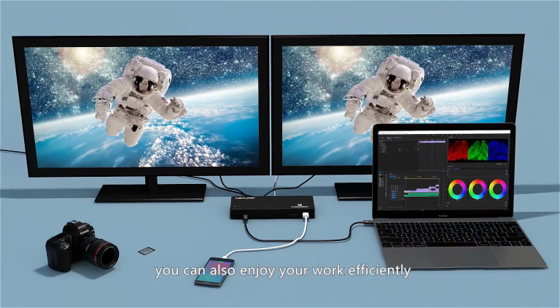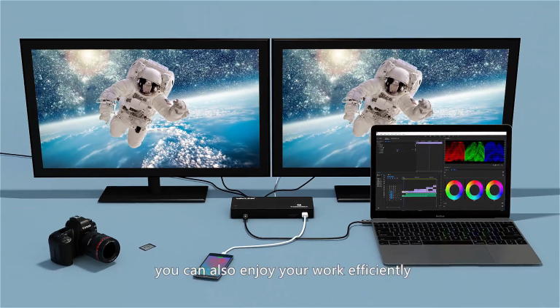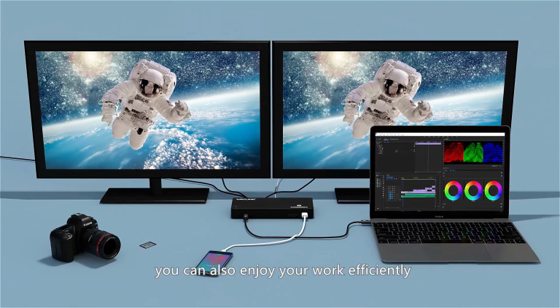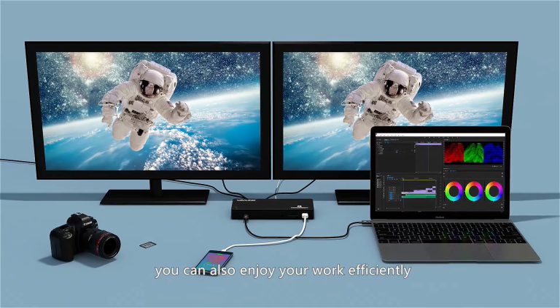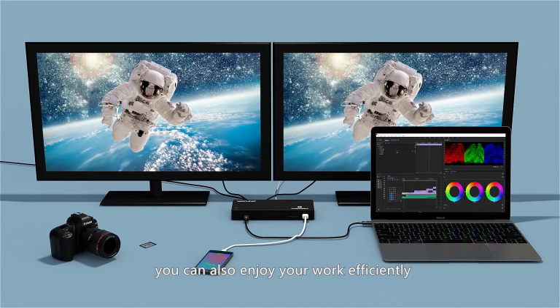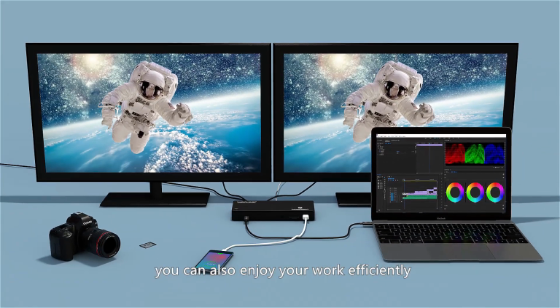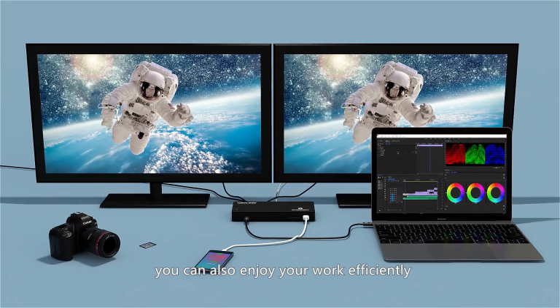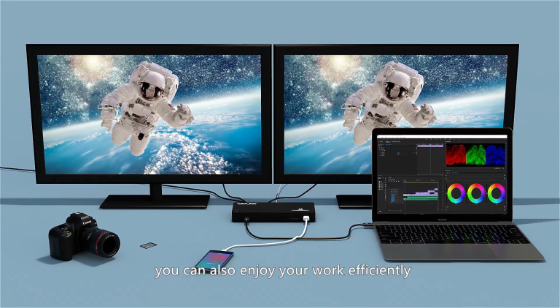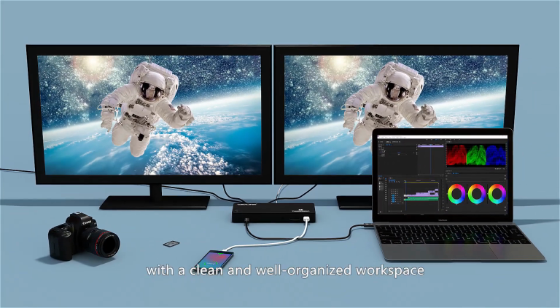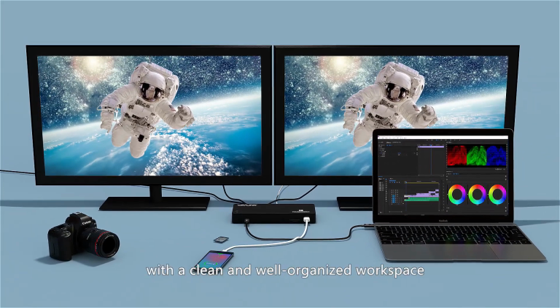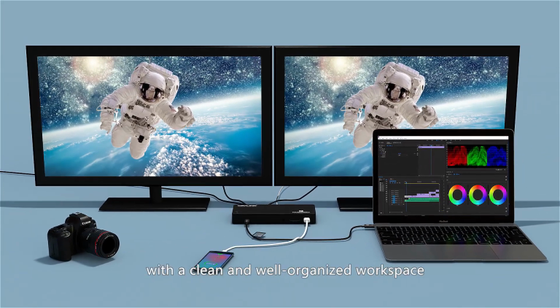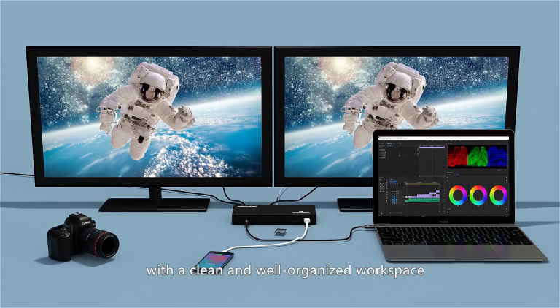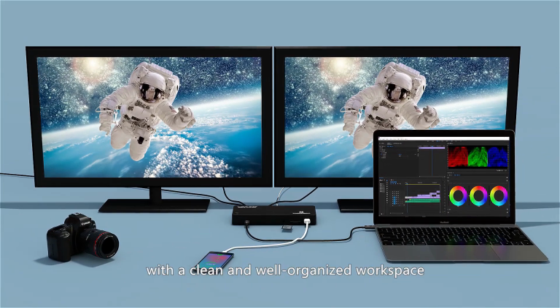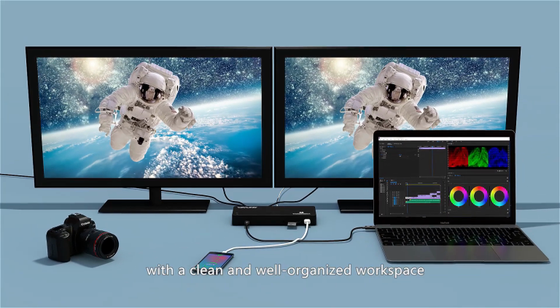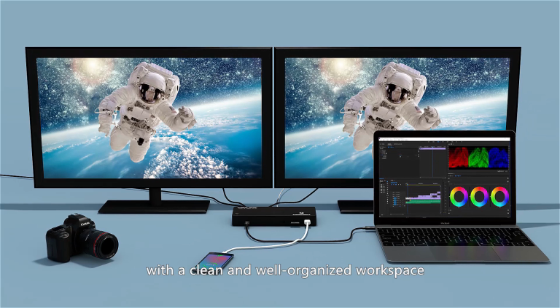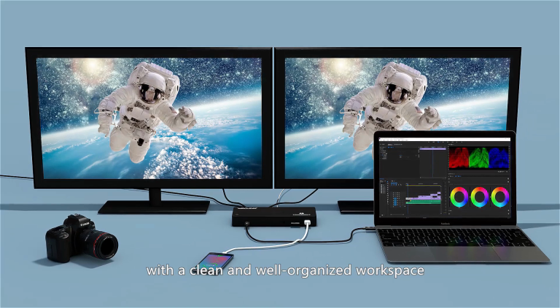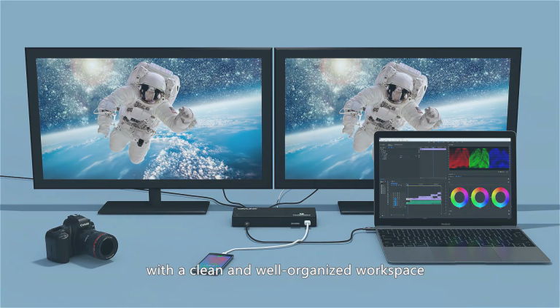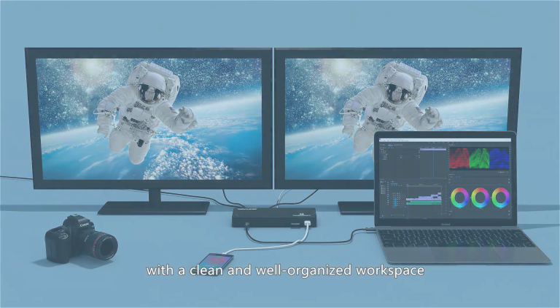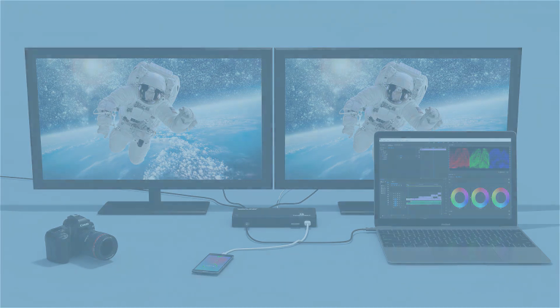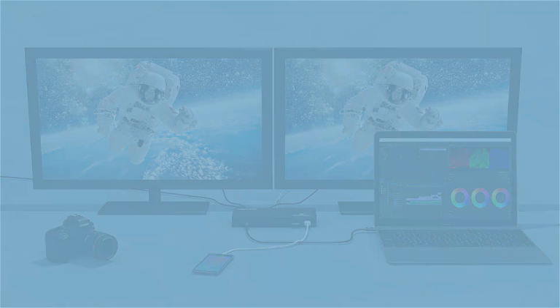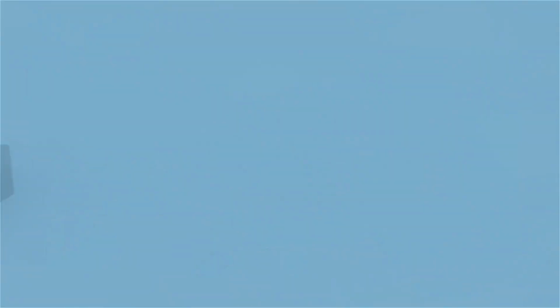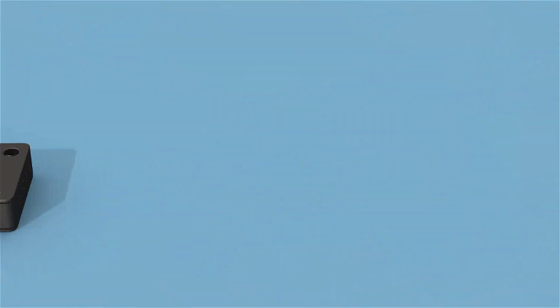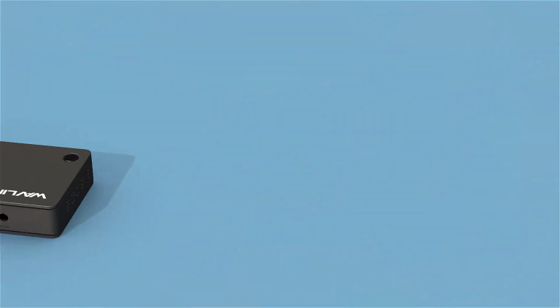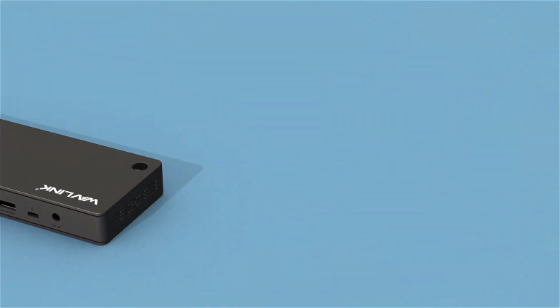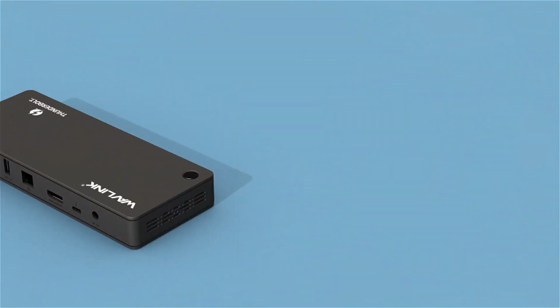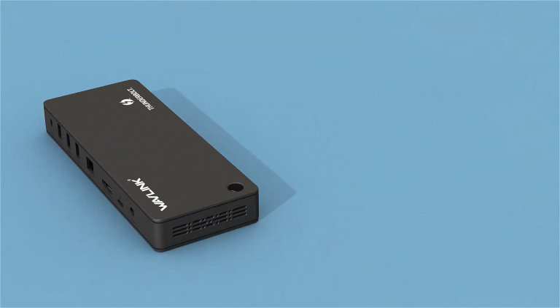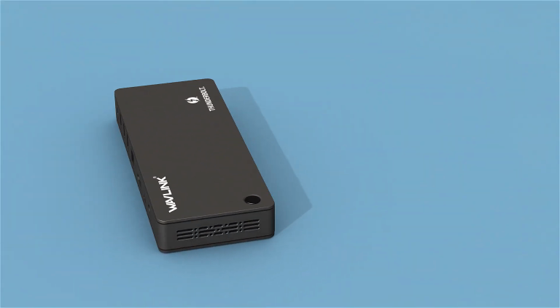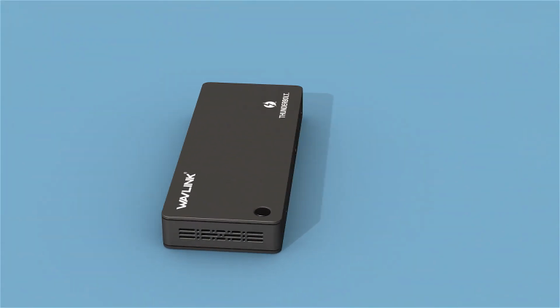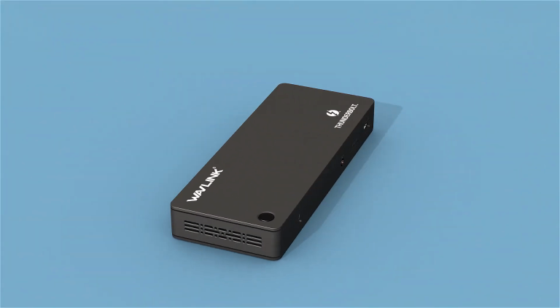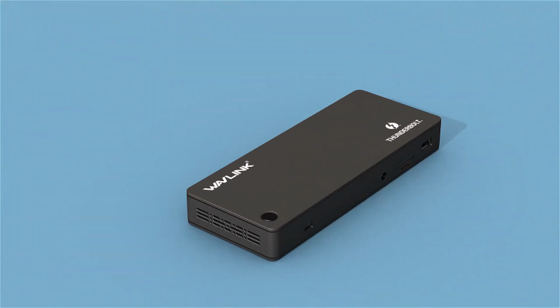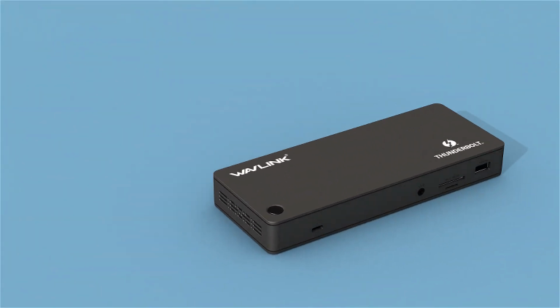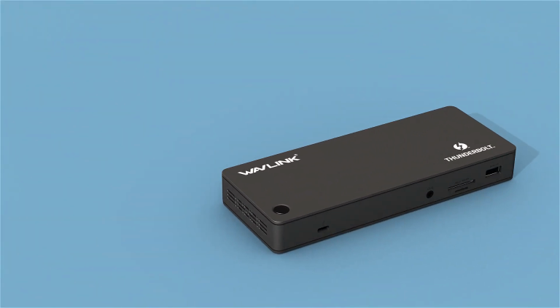In the meantime, you can also enjoy your work efficiently with a clean and well-organized workspace.